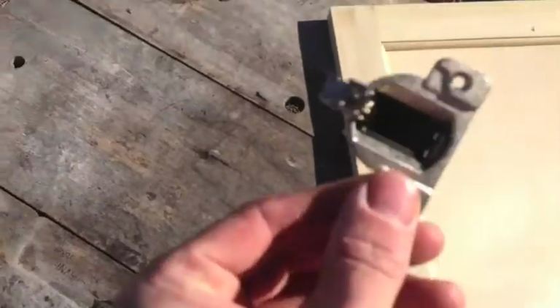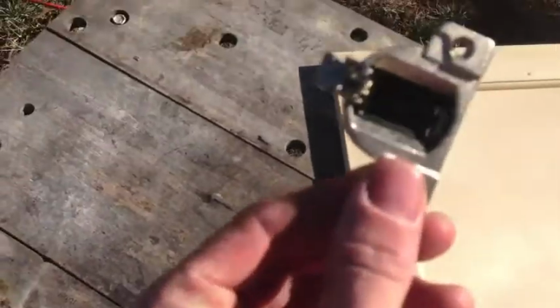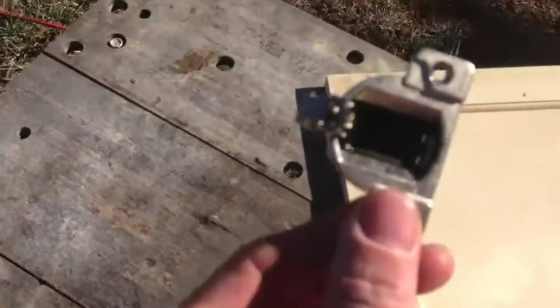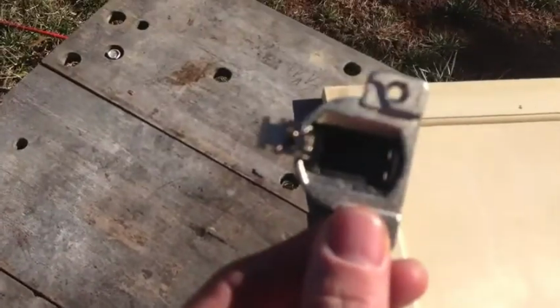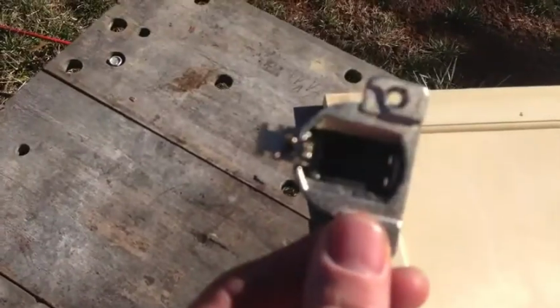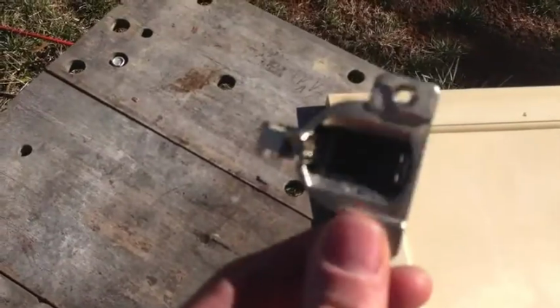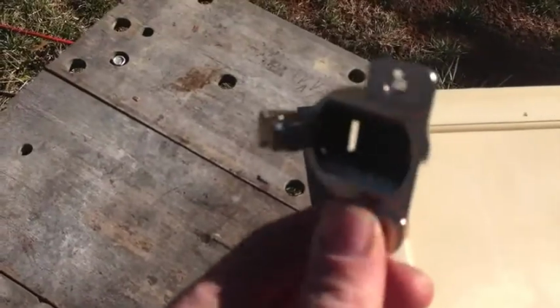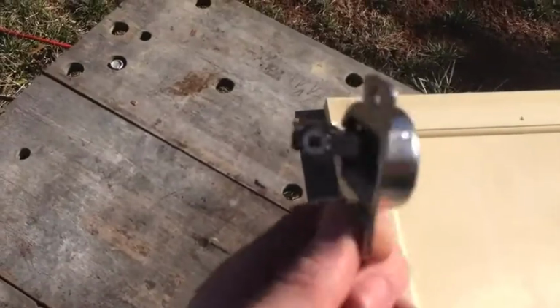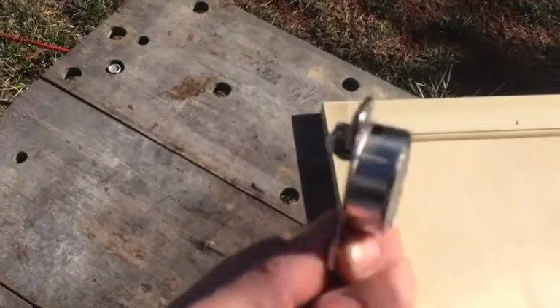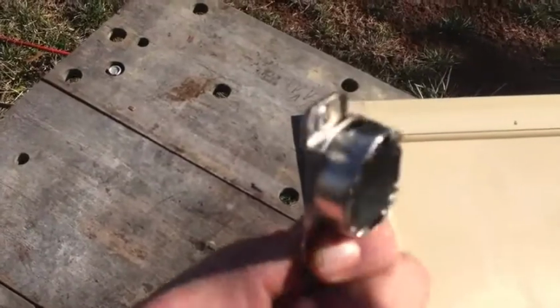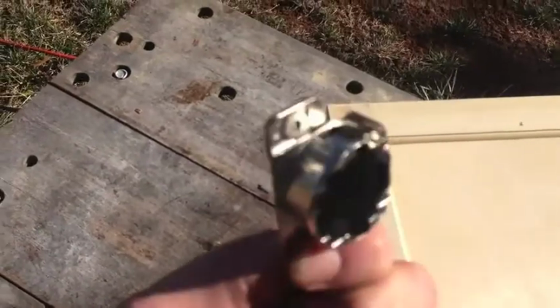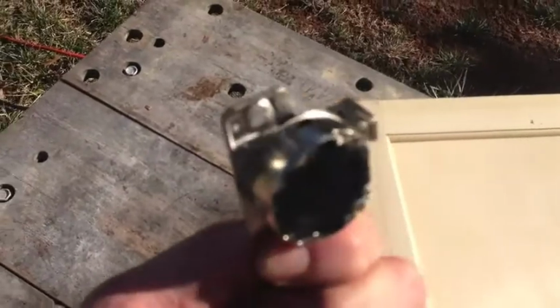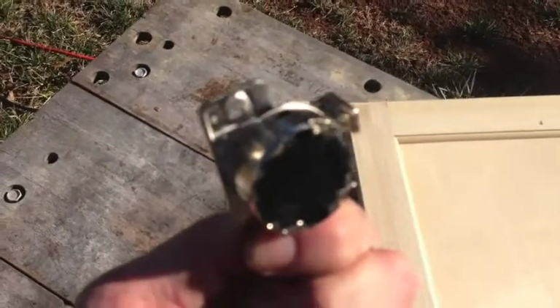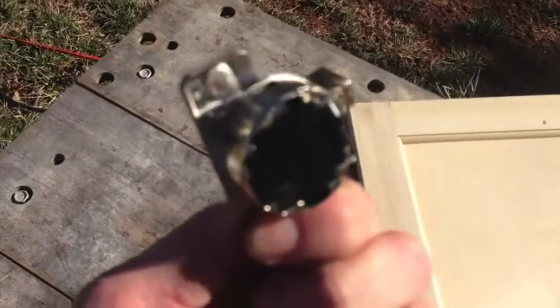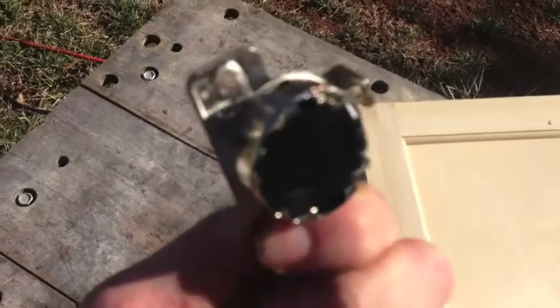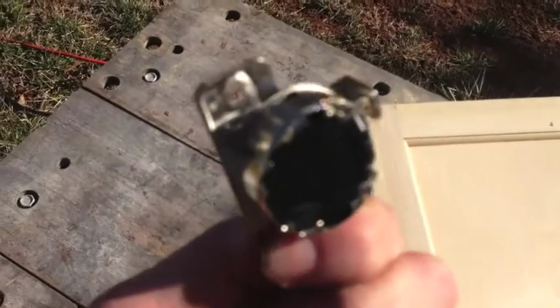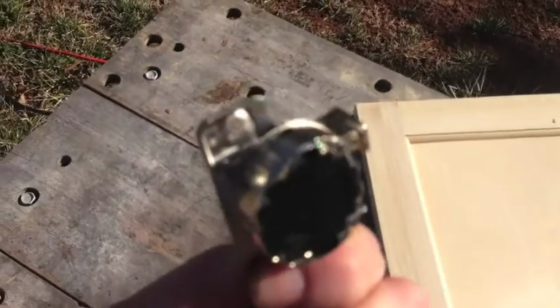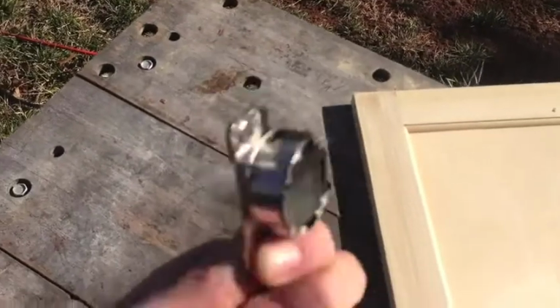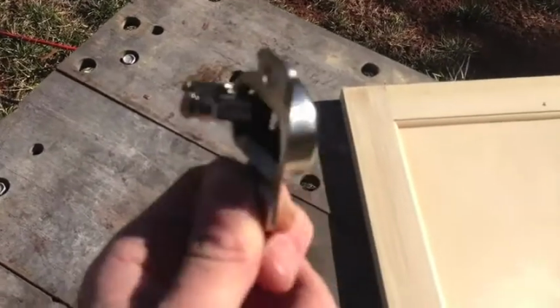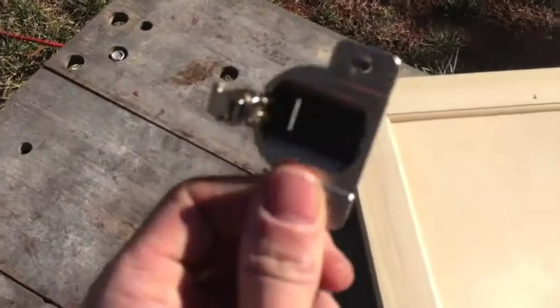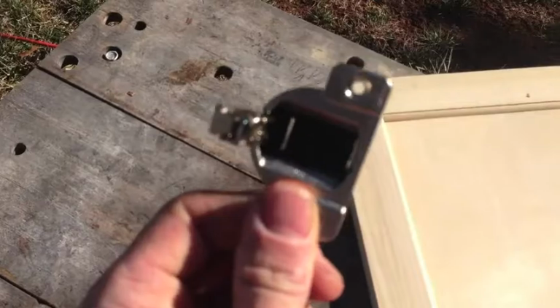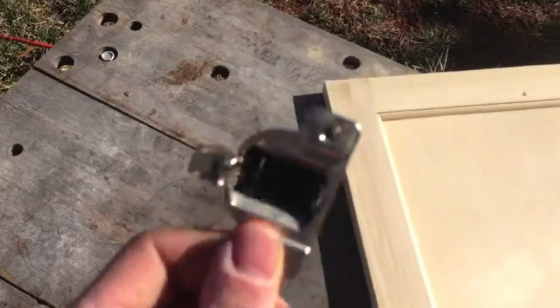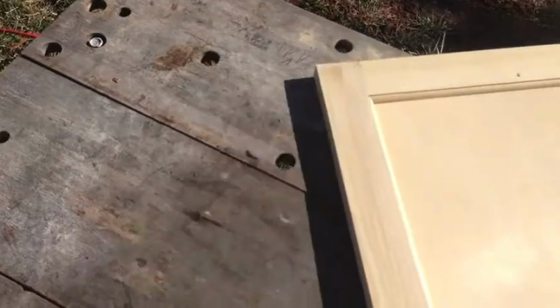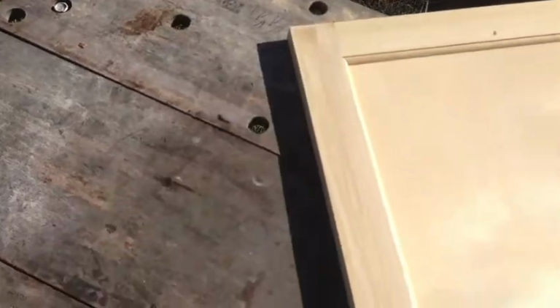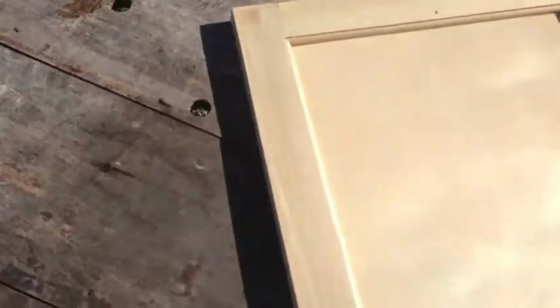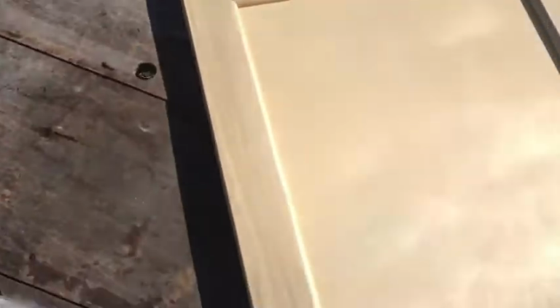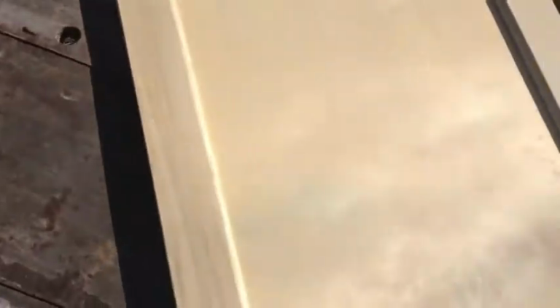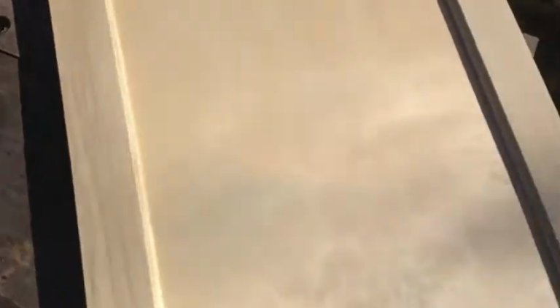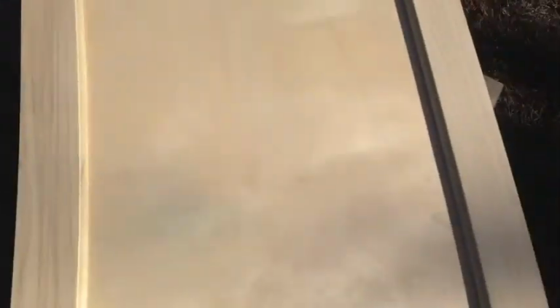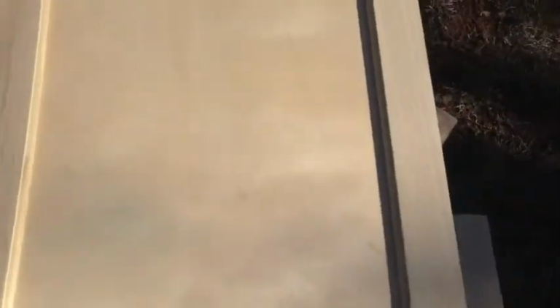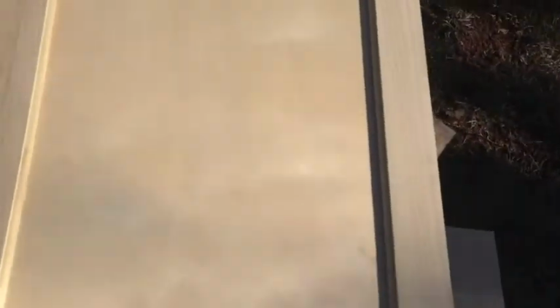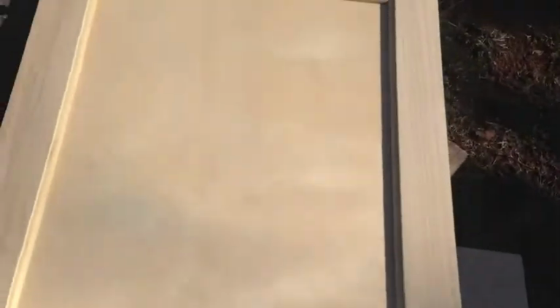Hey guys, Matt here. Thanks for joining us on the Mobile Man Tip of the Week. Today we're talking about cabinet doors.